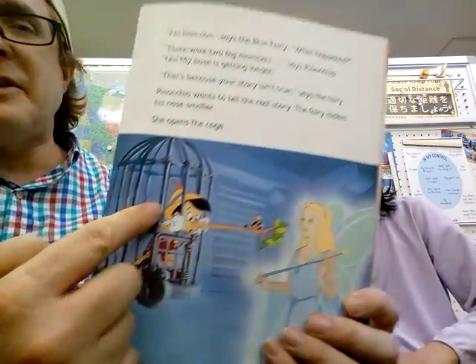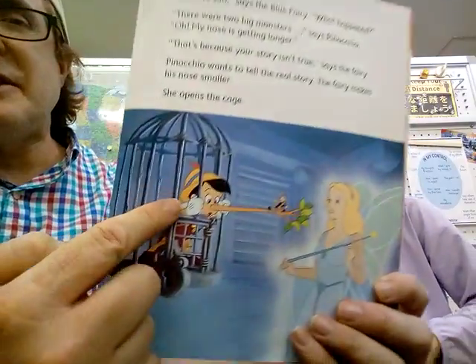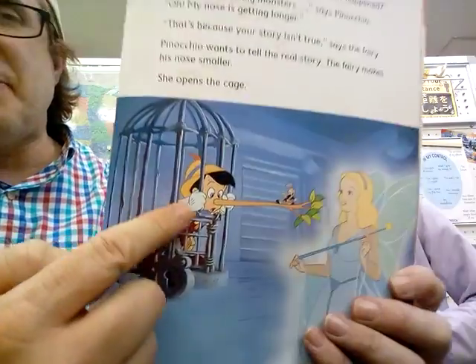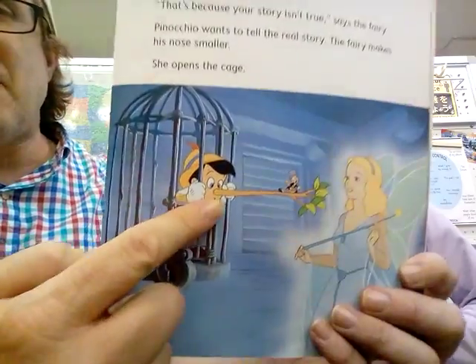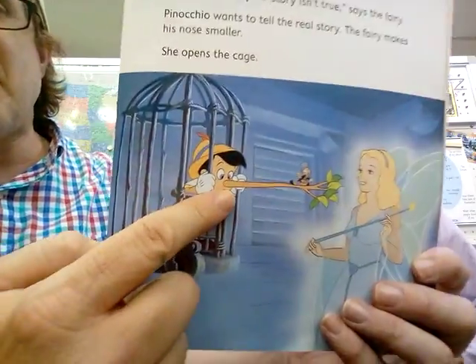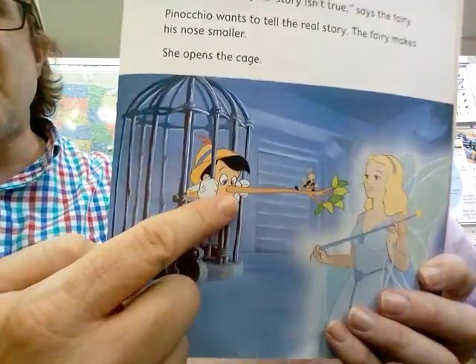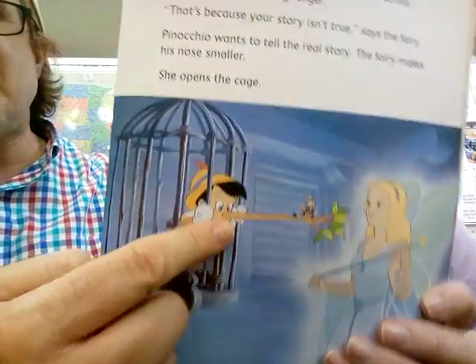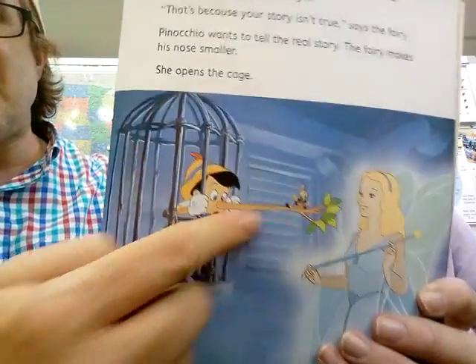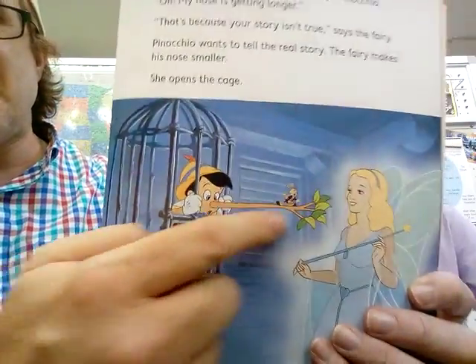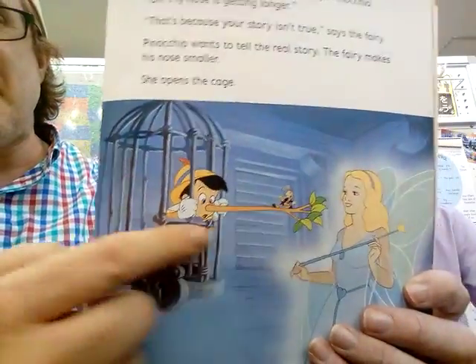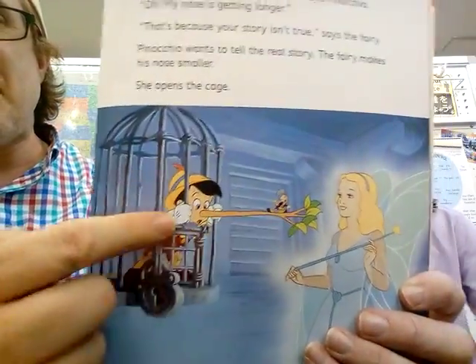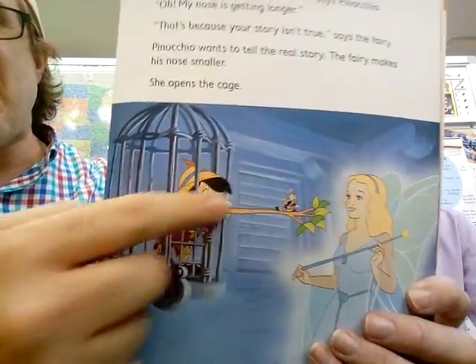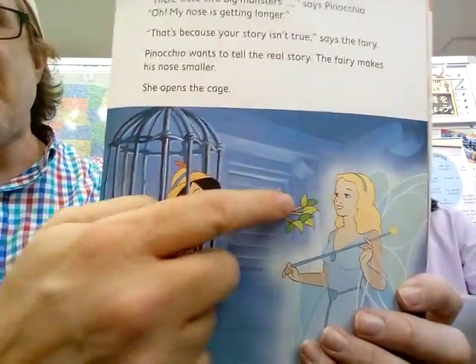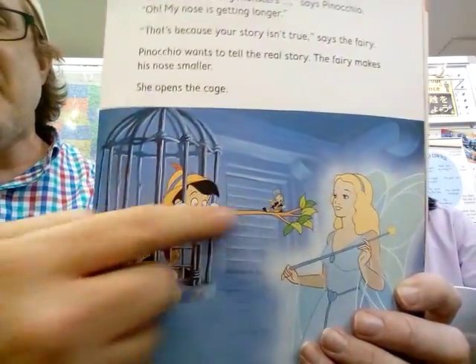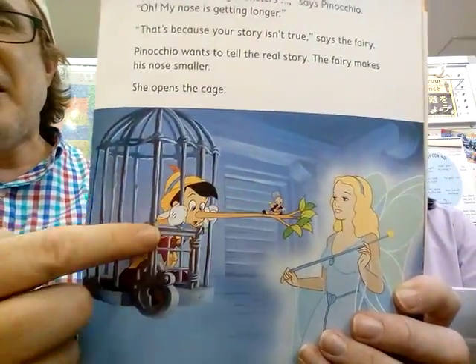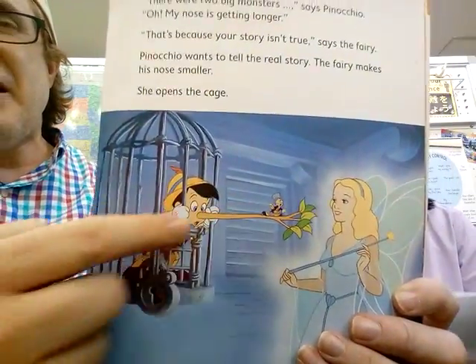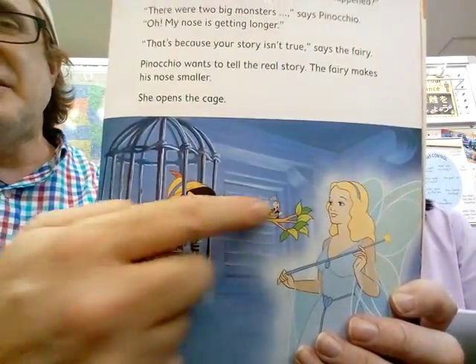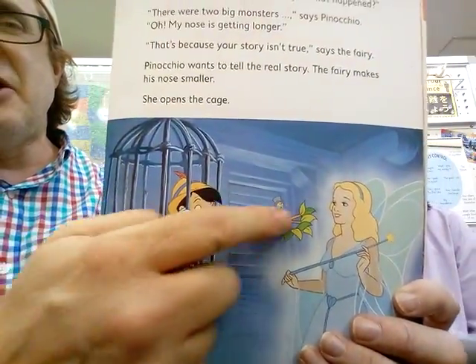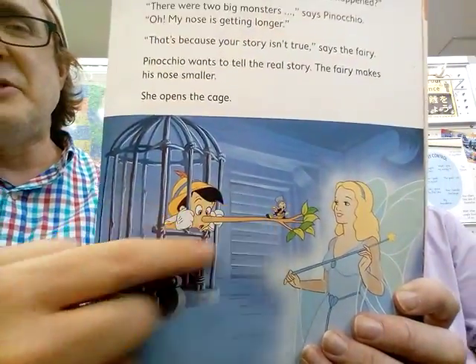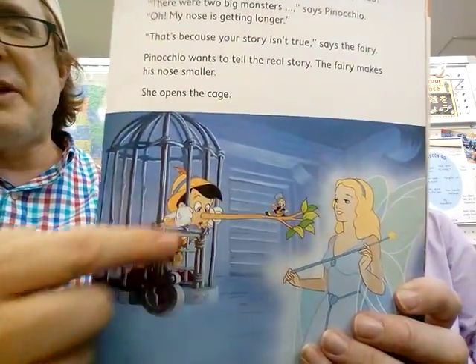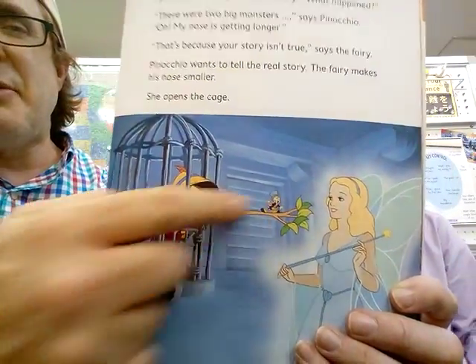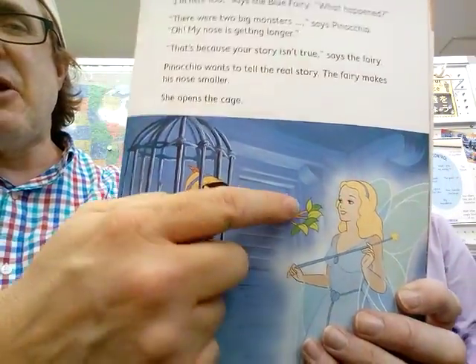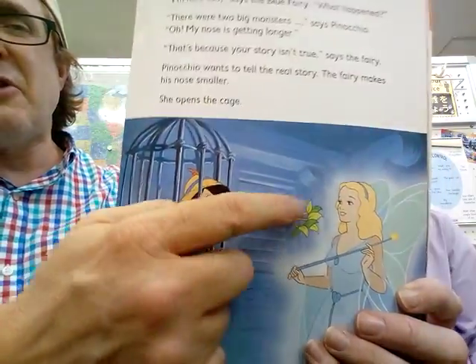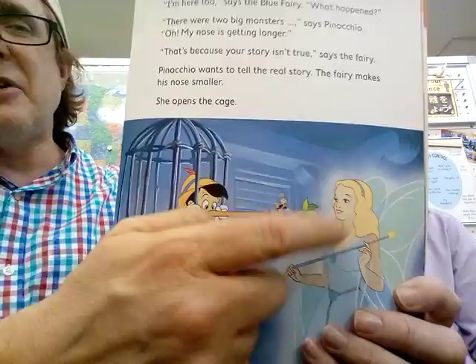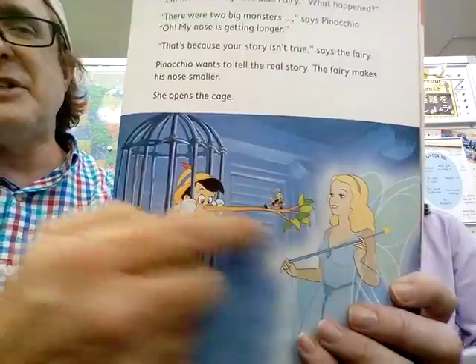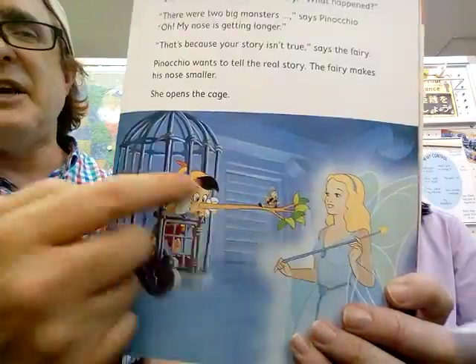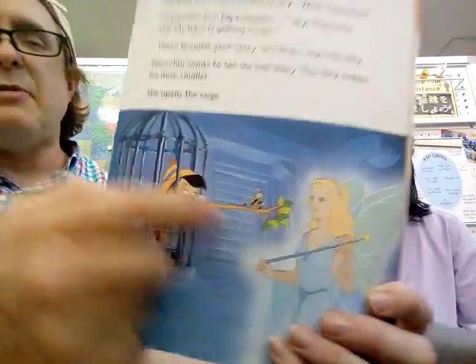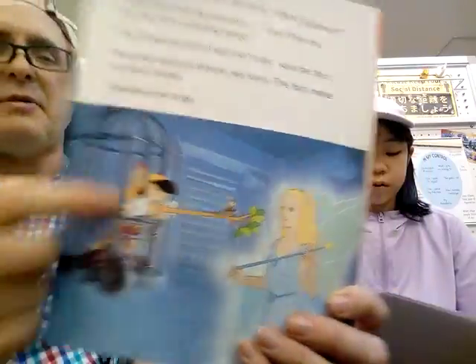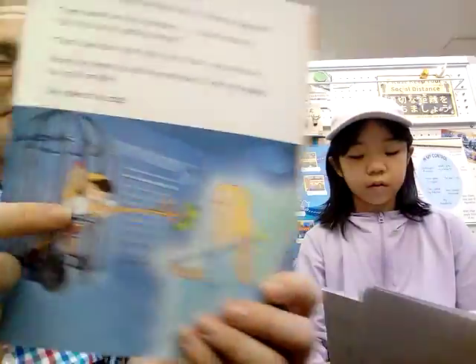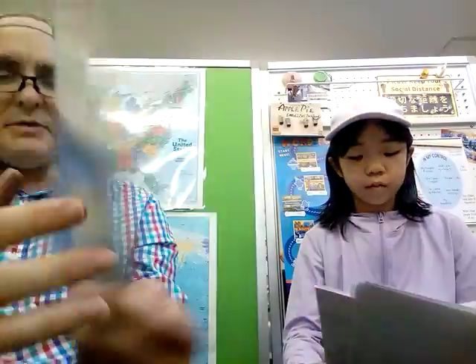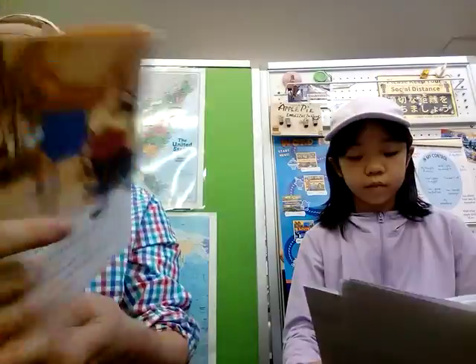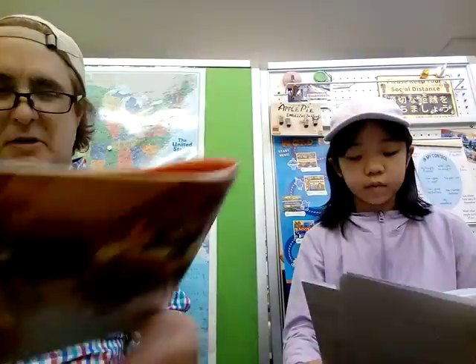You can see Pinocchio. The main part is his nose is becoming longer because he lied, and she helped him — it became smaller again.